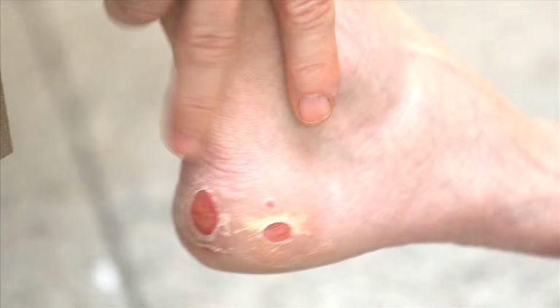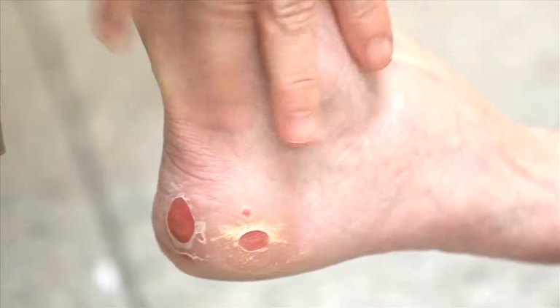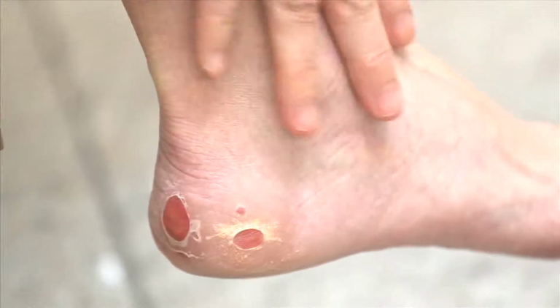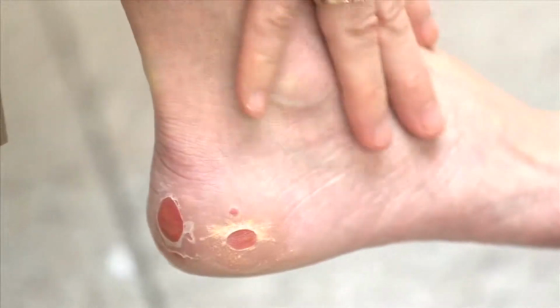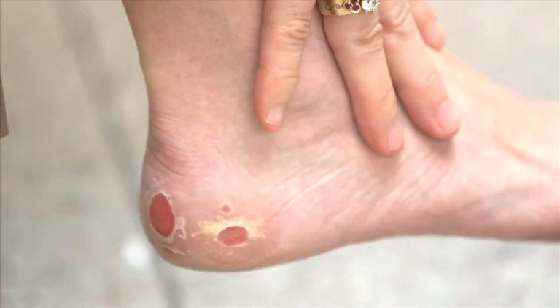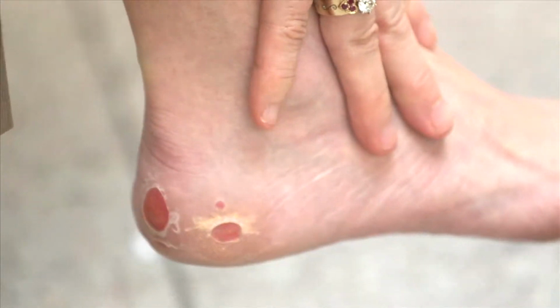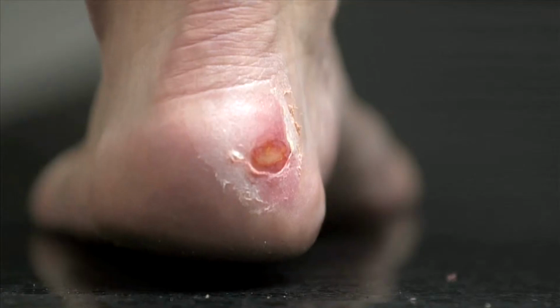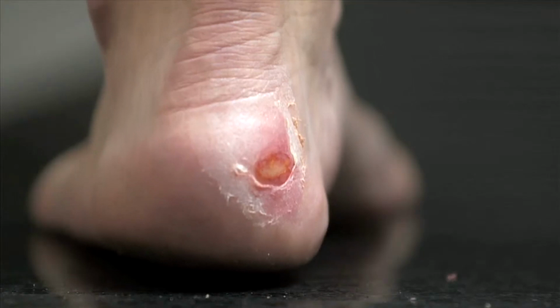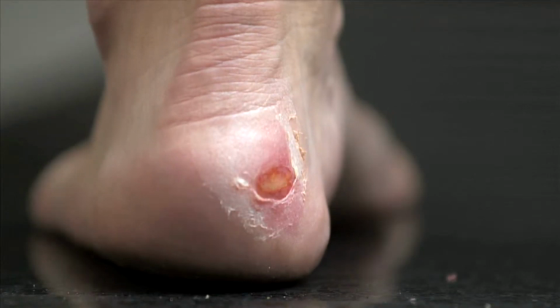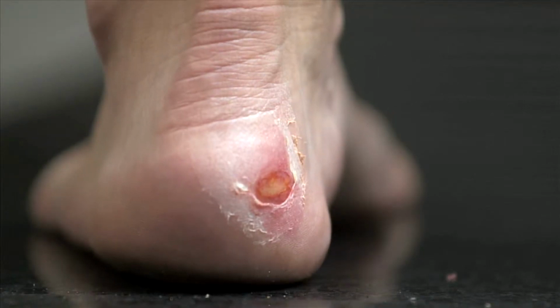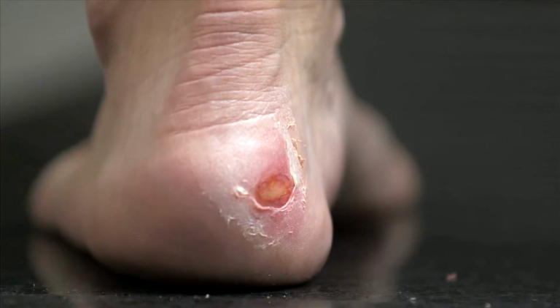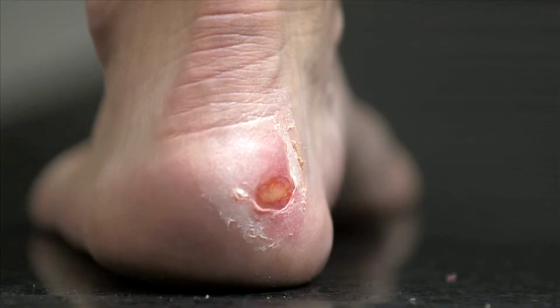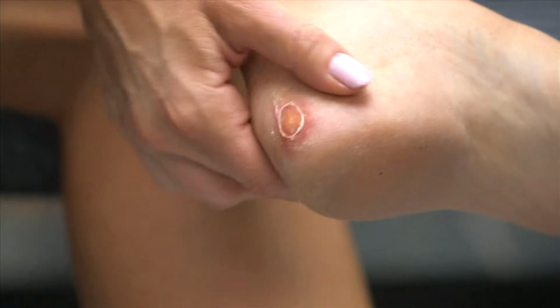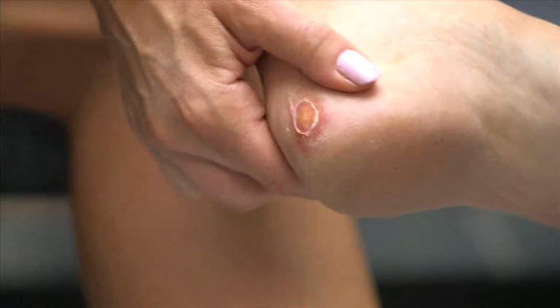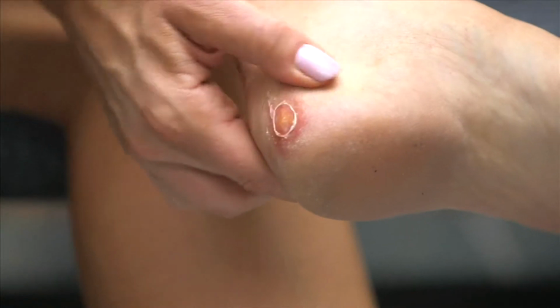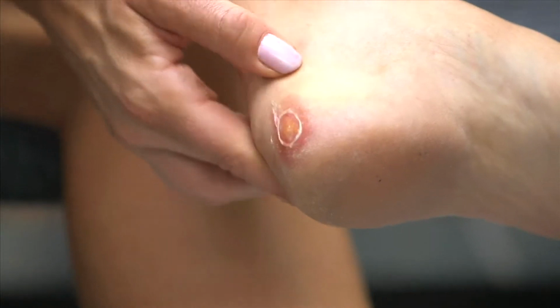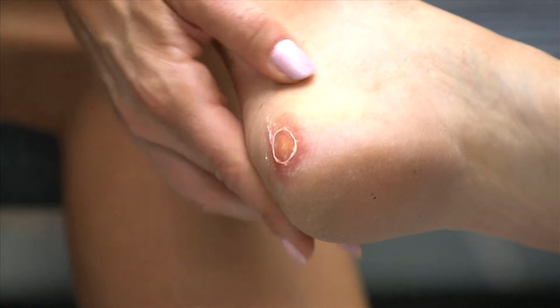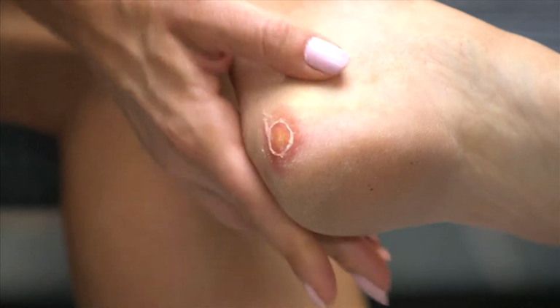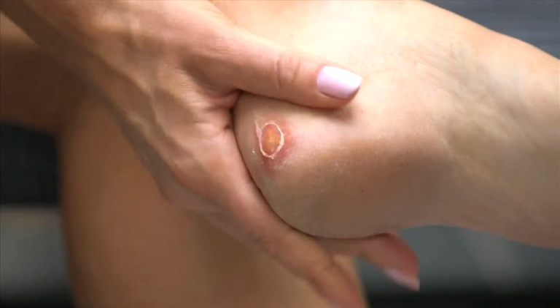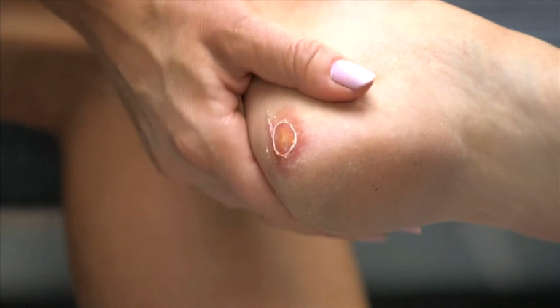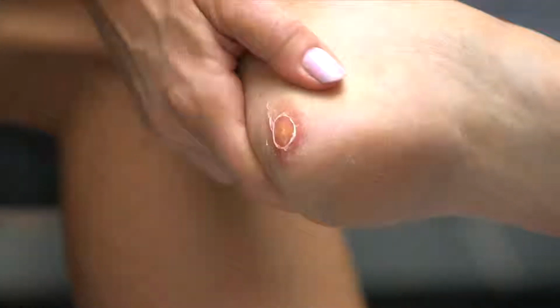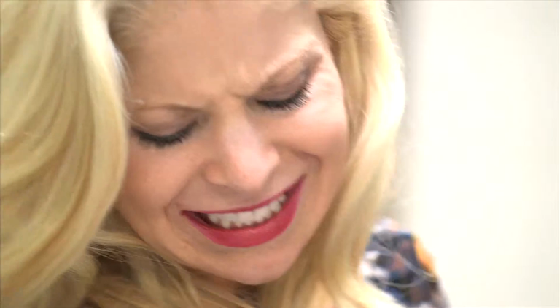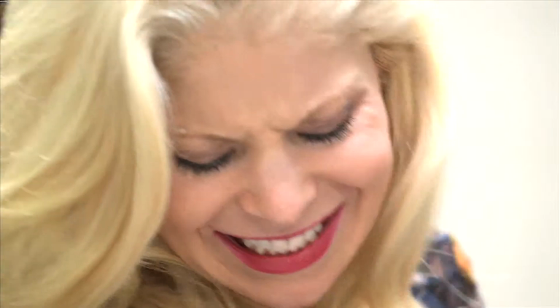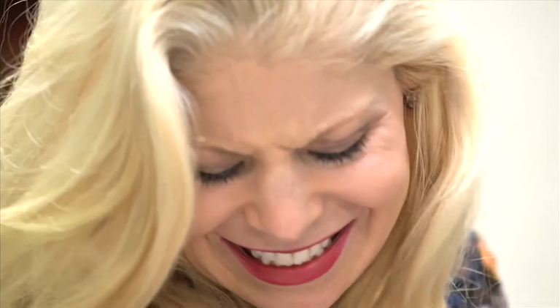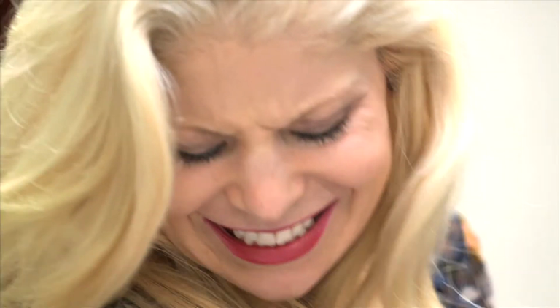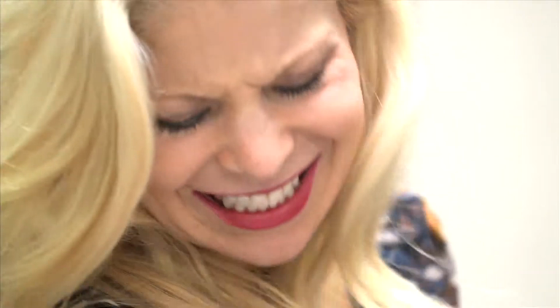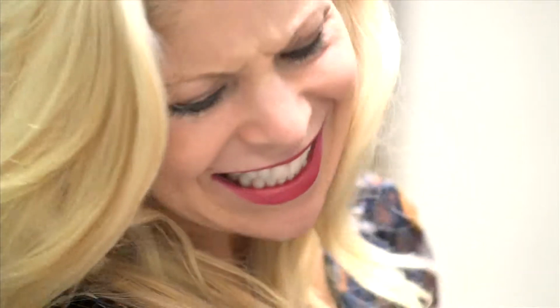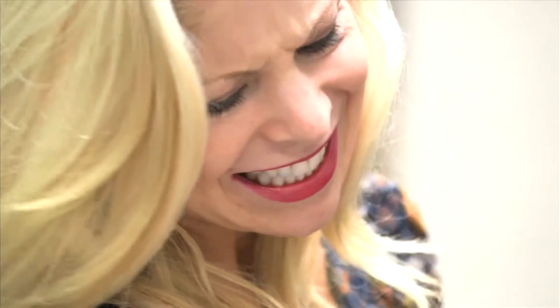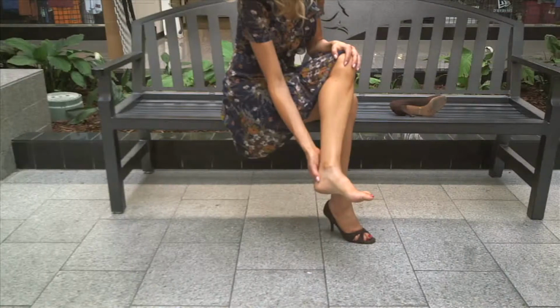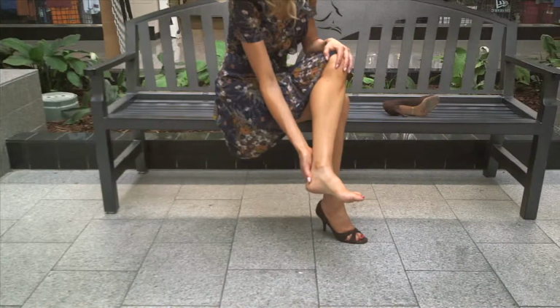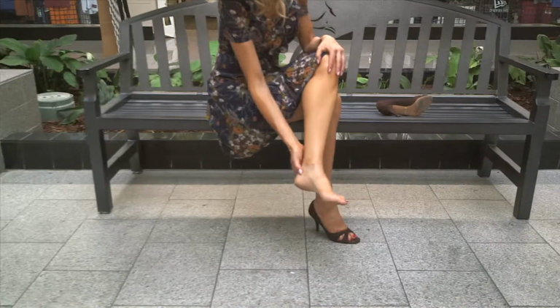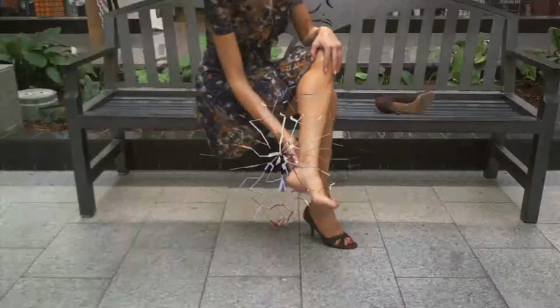Ouch! Ow, that hurts! When it seems like your shoes are way too tight, what can you do?